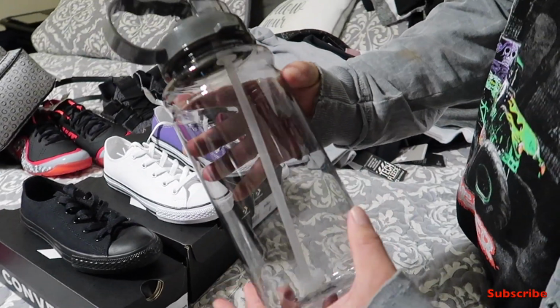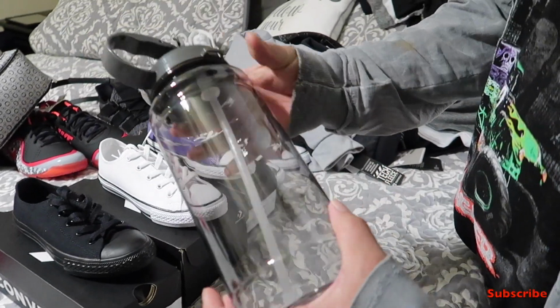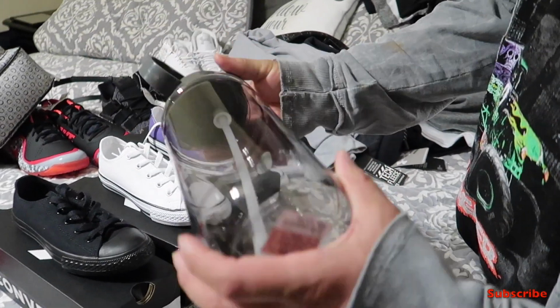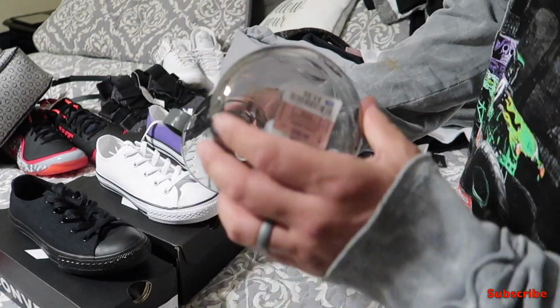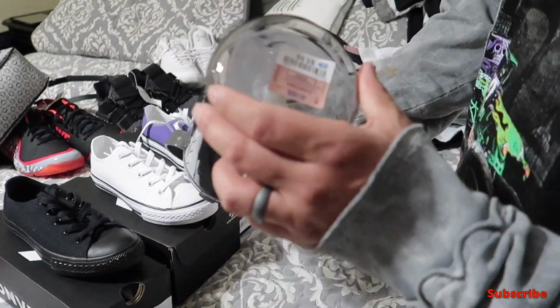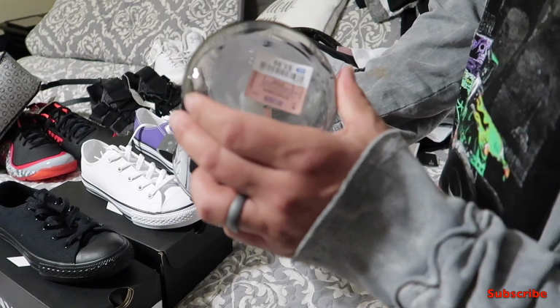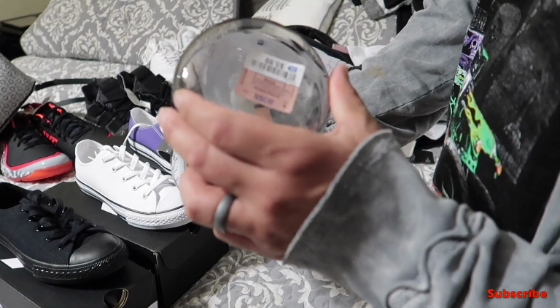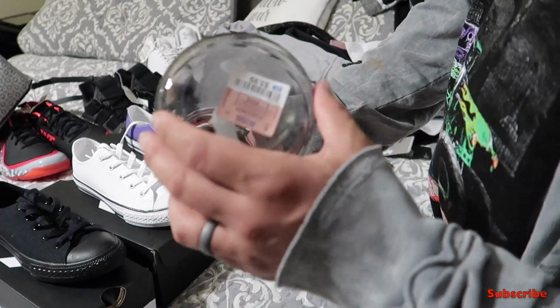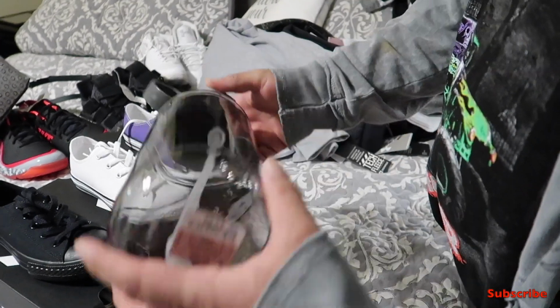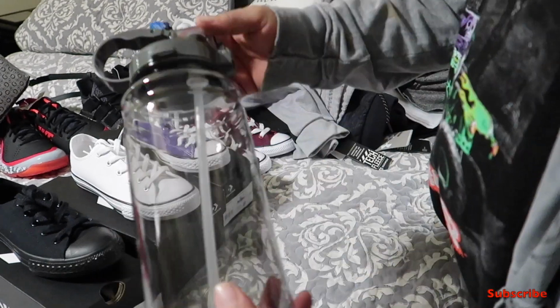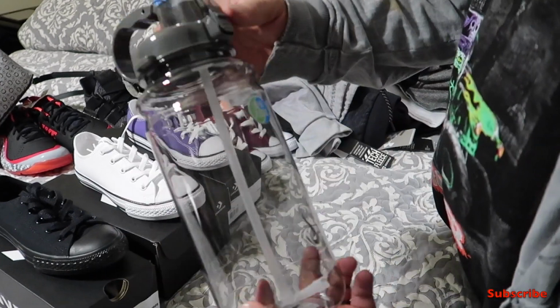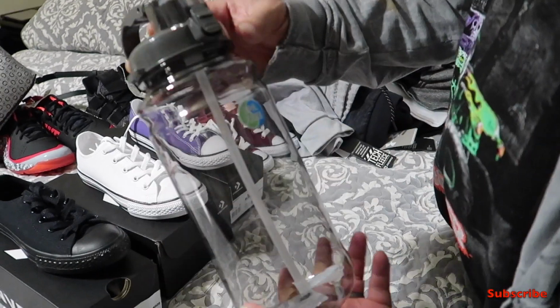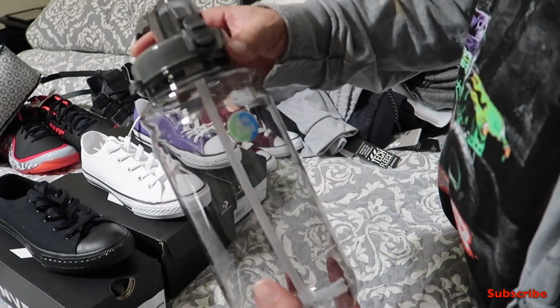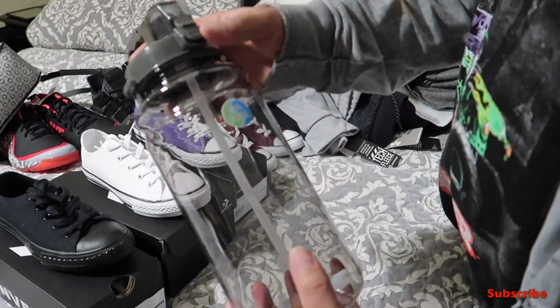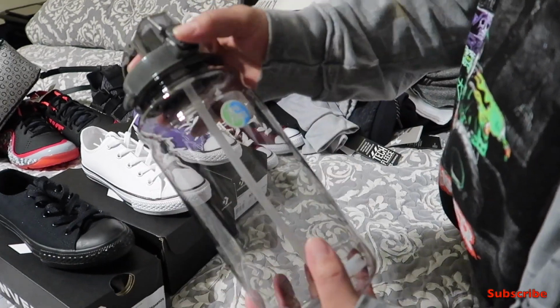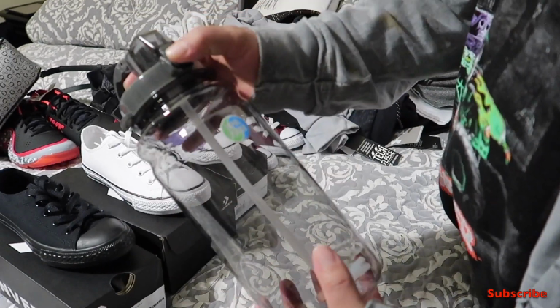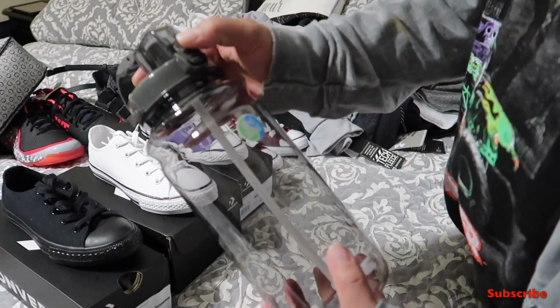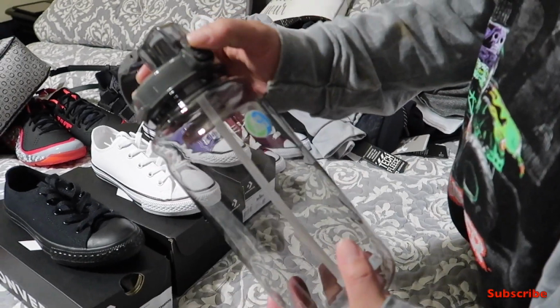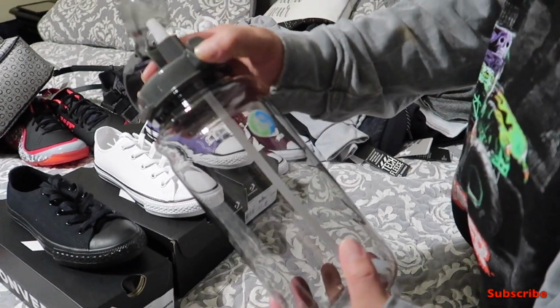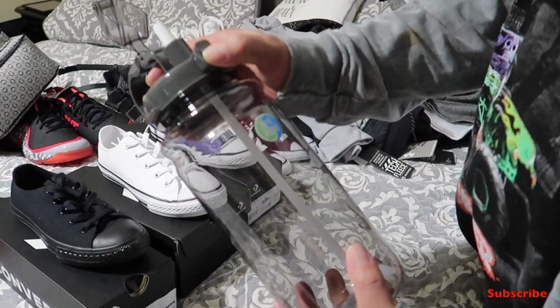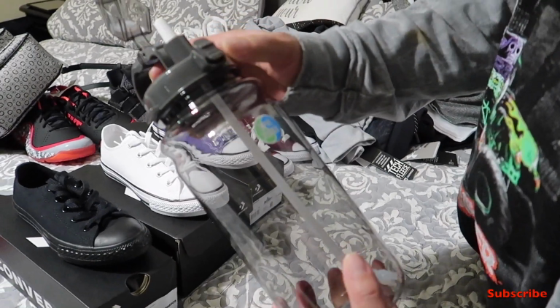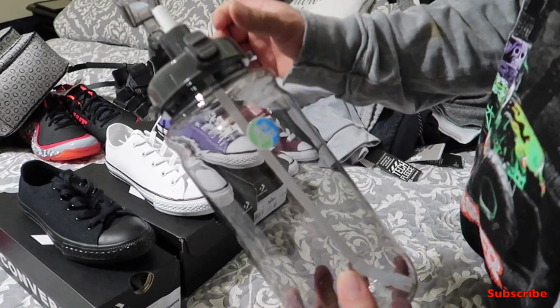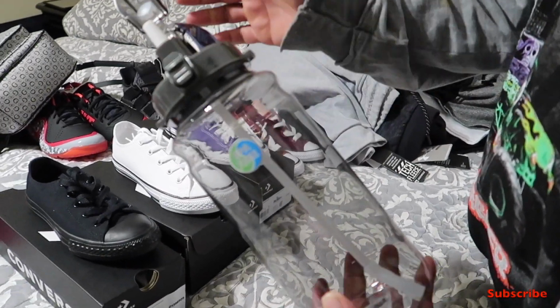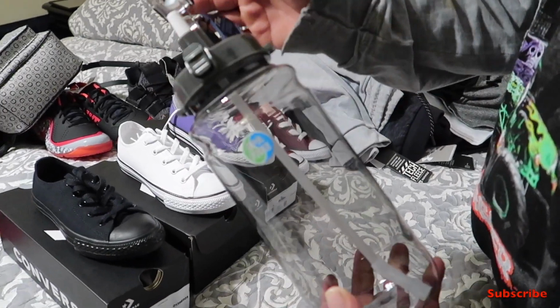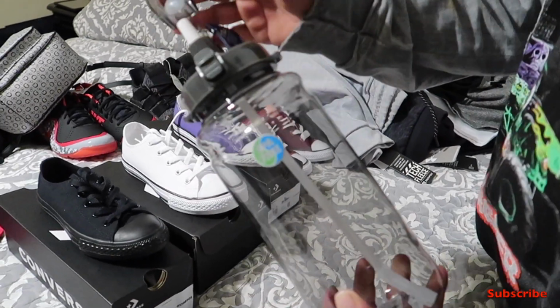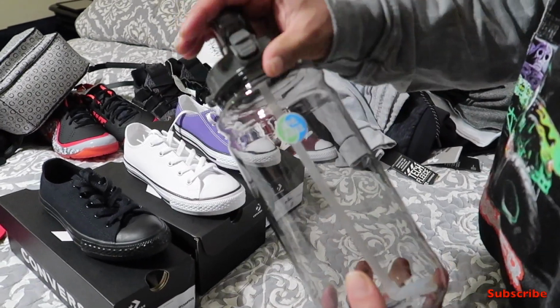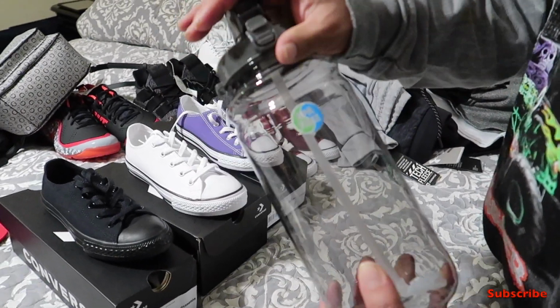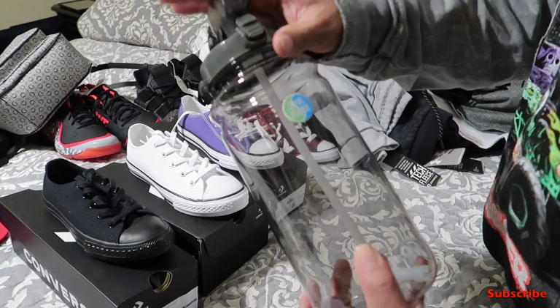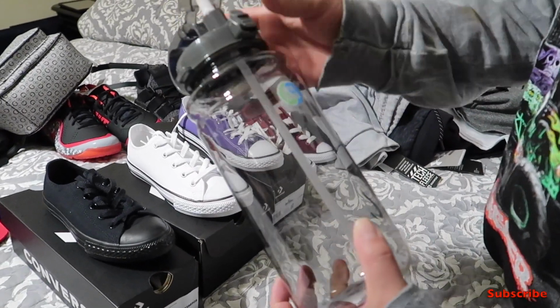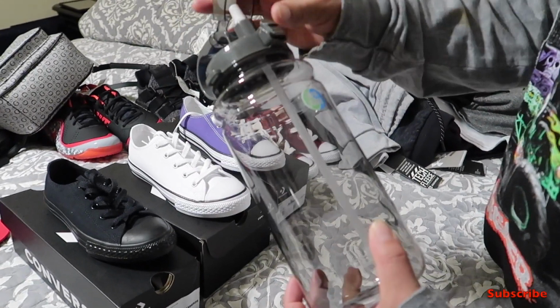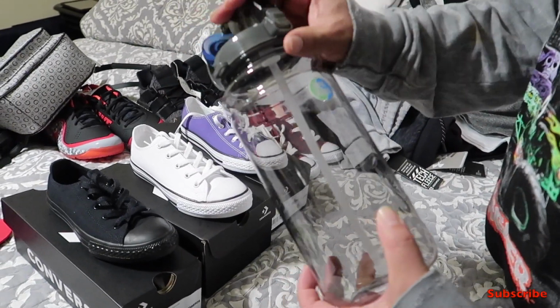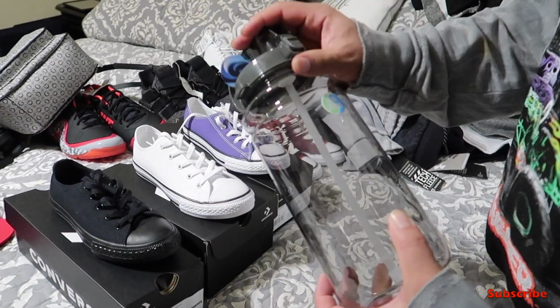I got myself a nice water bottle for work — six bucks. I've lost so many of these, hopefully I don't lose this one.